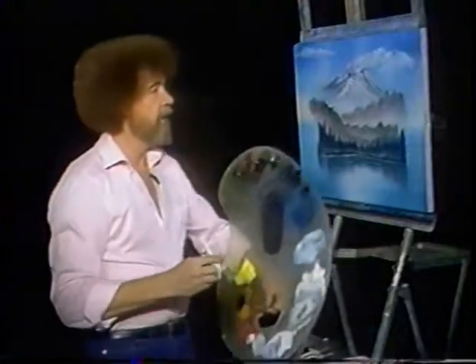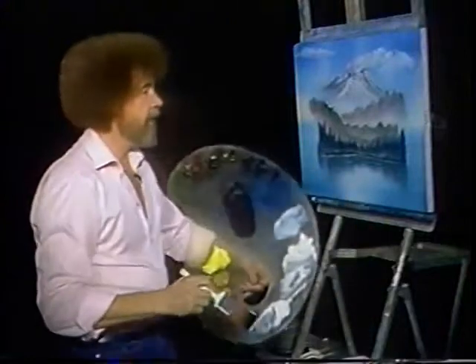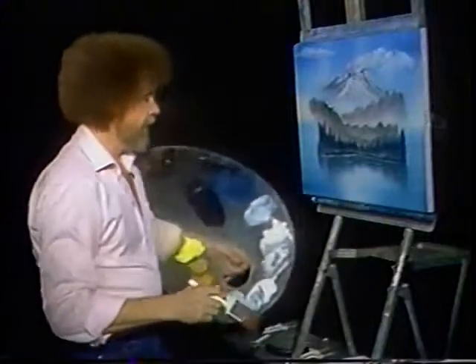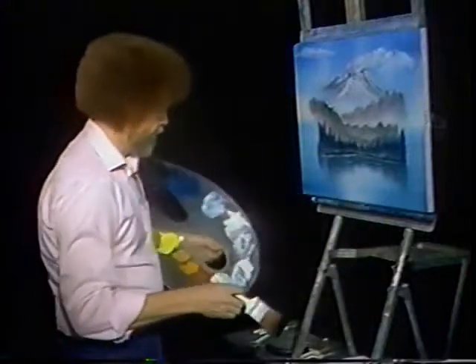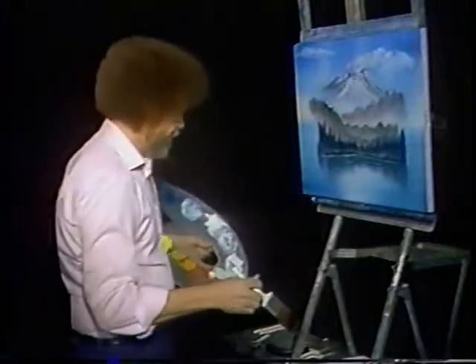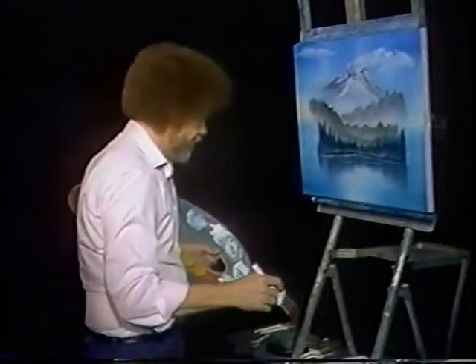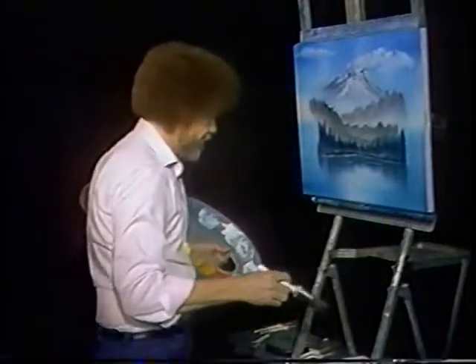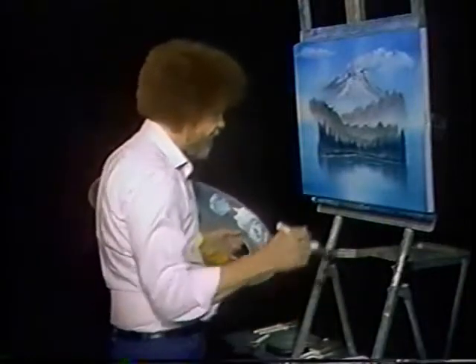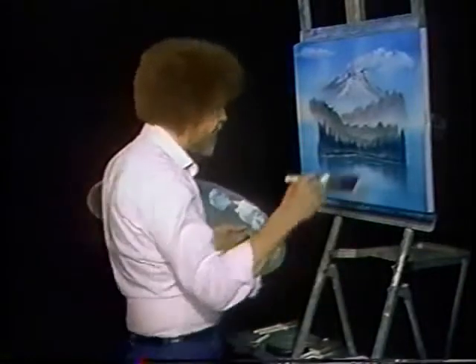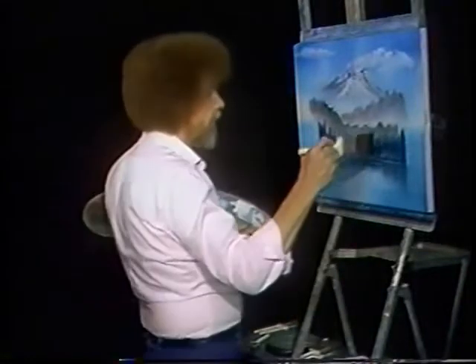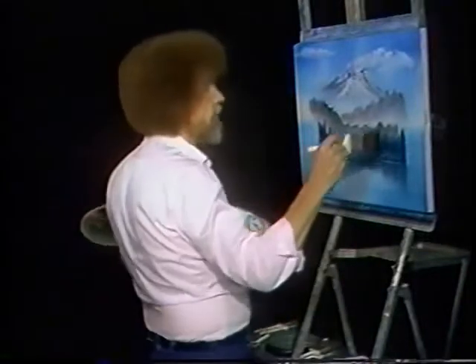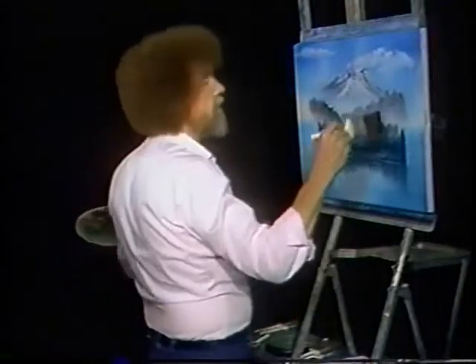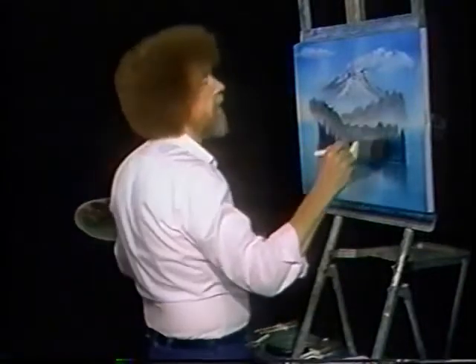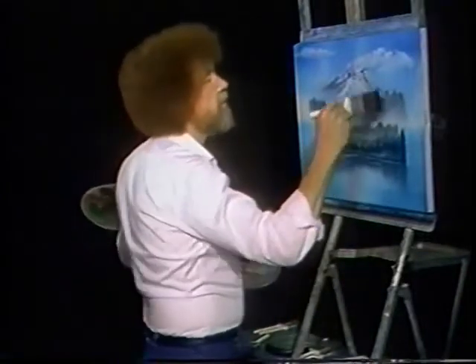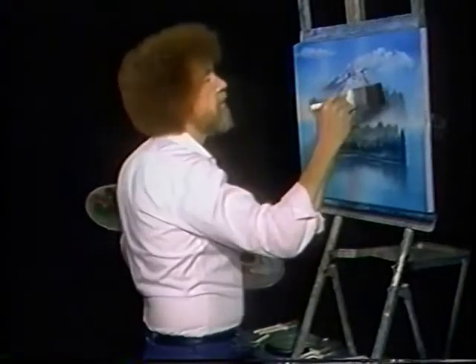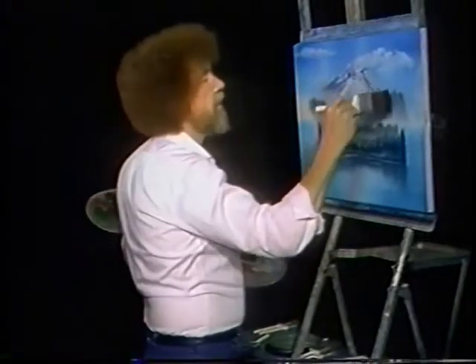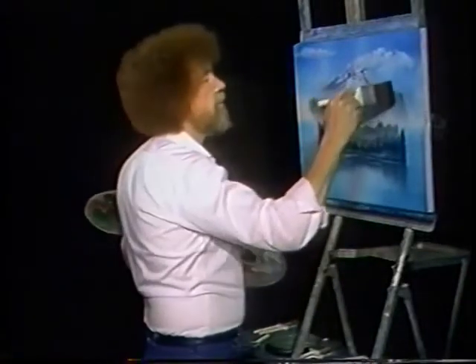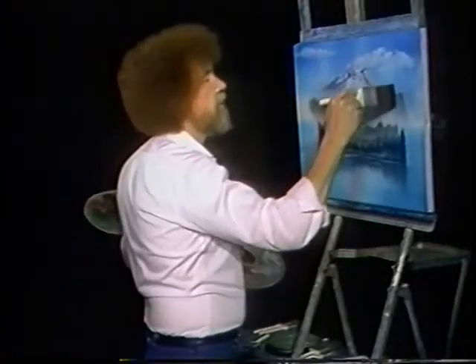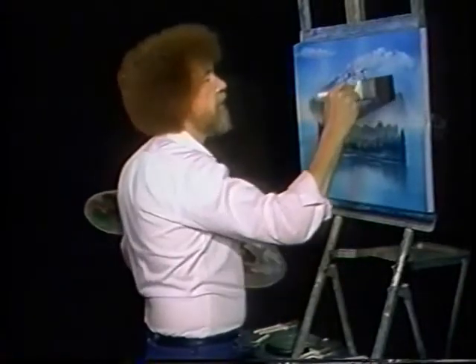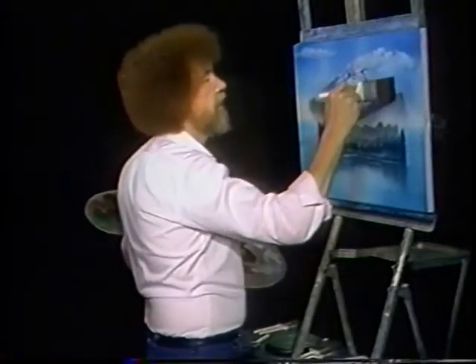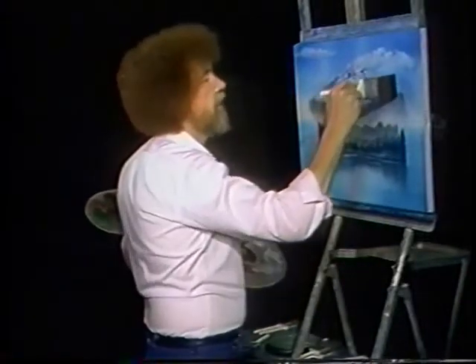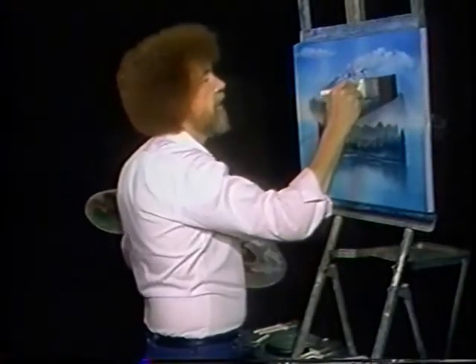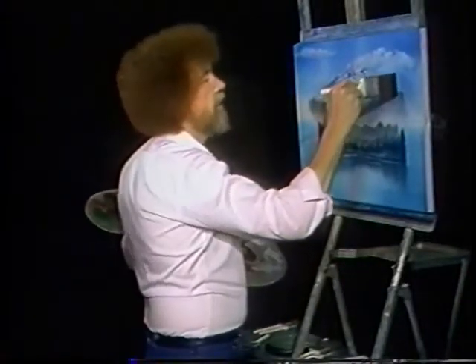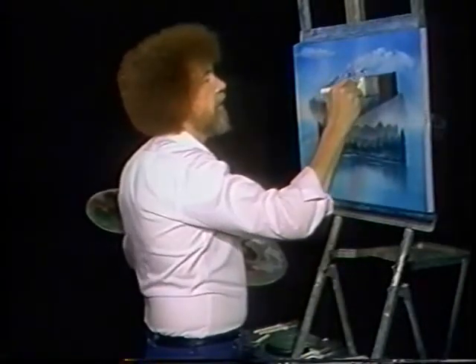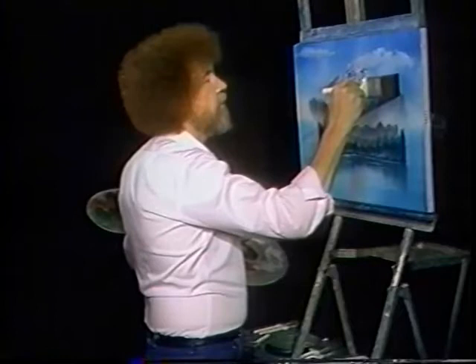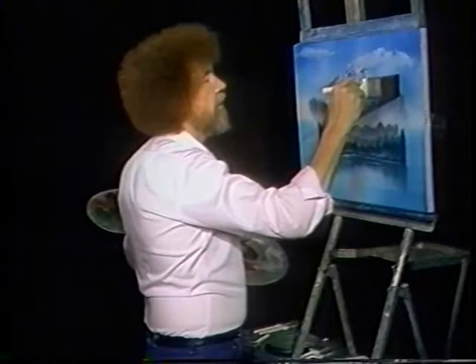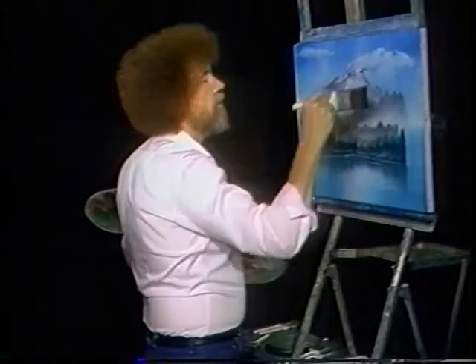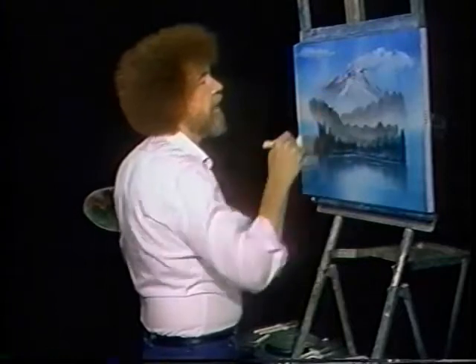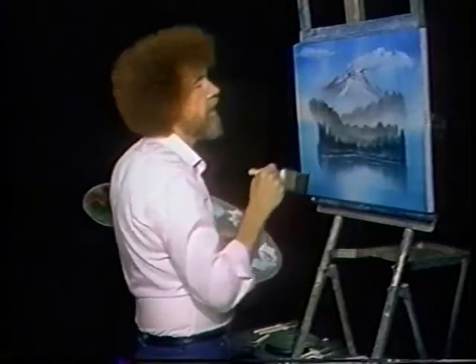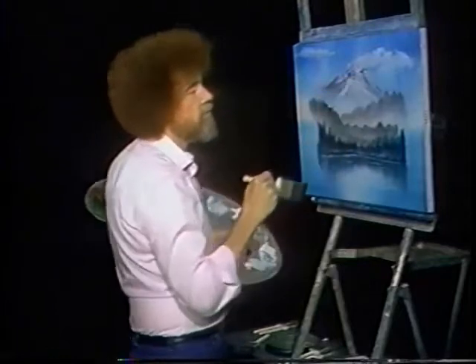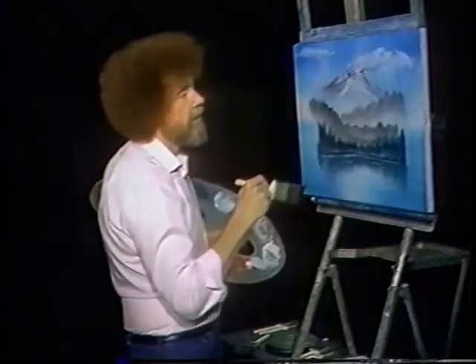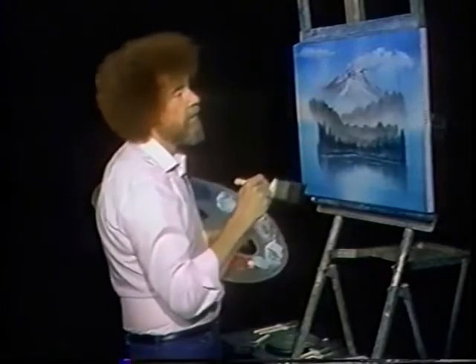Now then, let's decide. Maybe there's a happy tree, an evergreen tree. He lives right there.